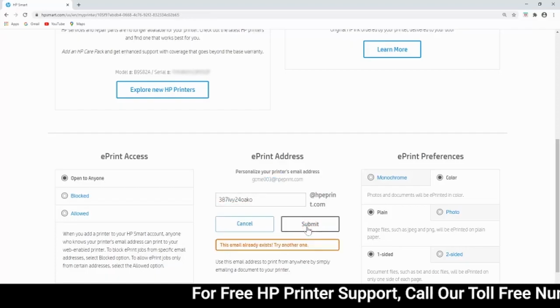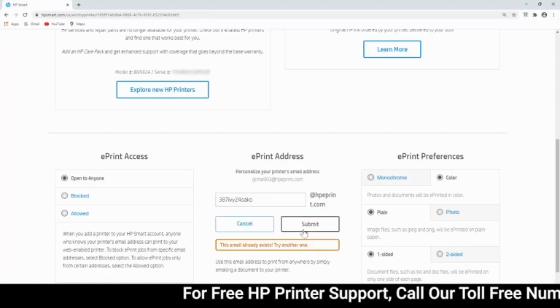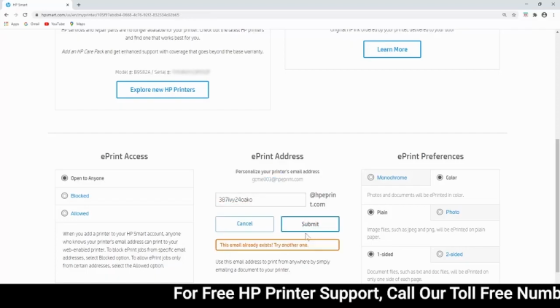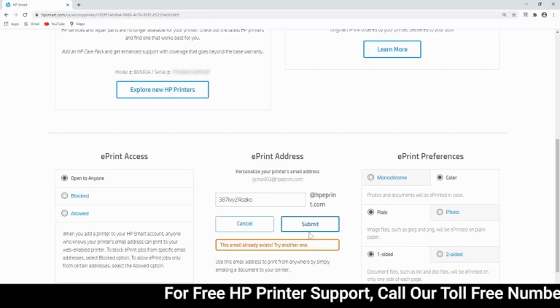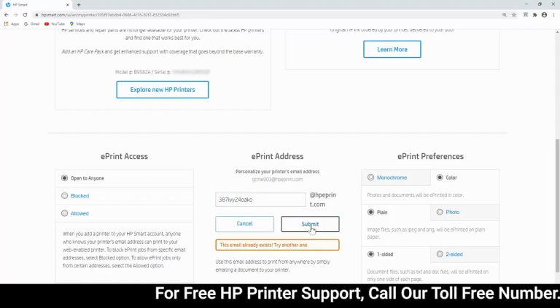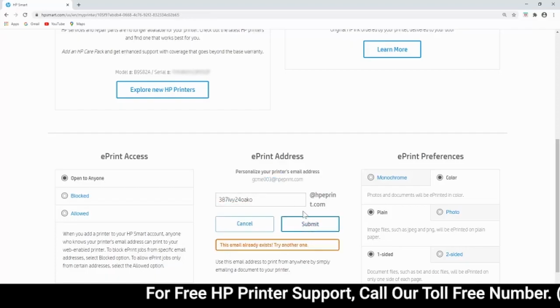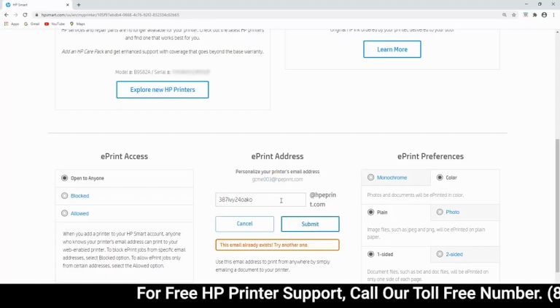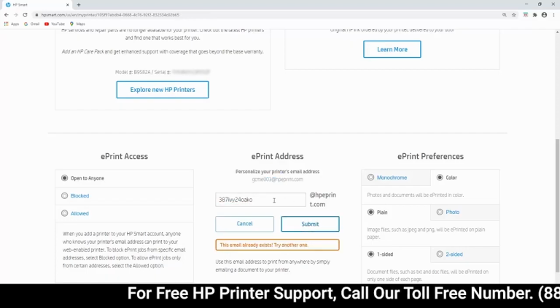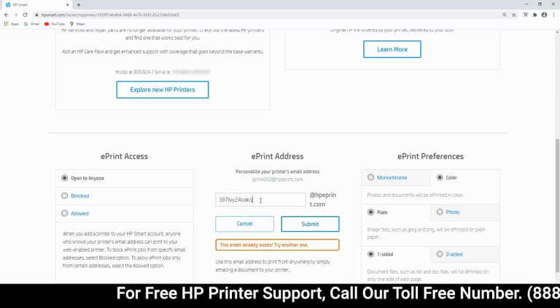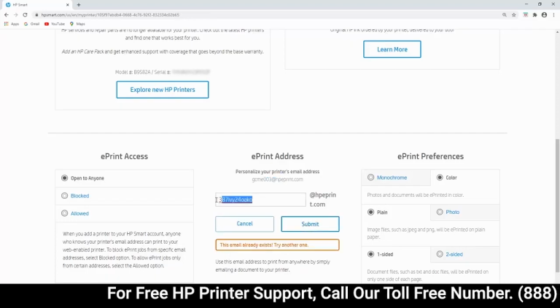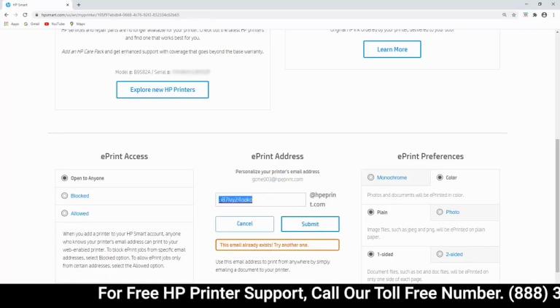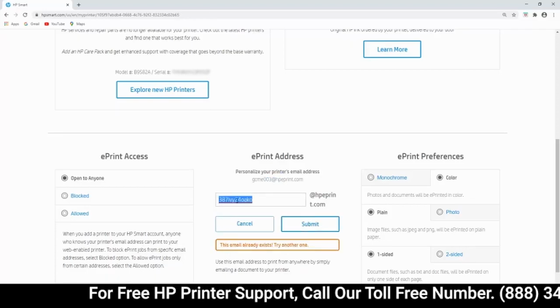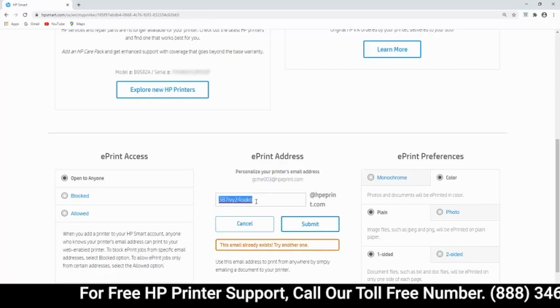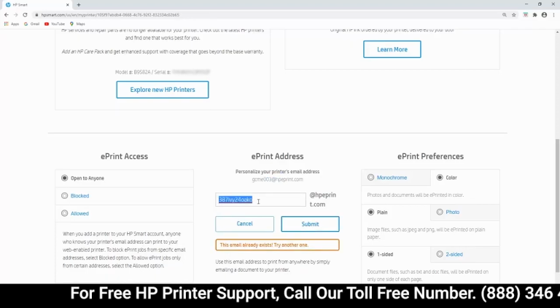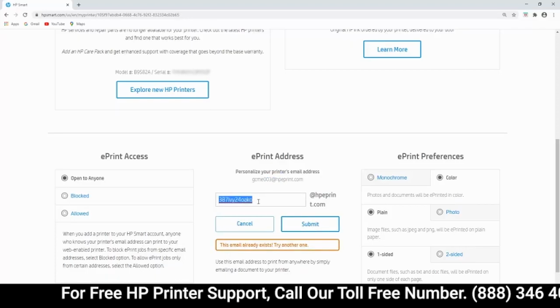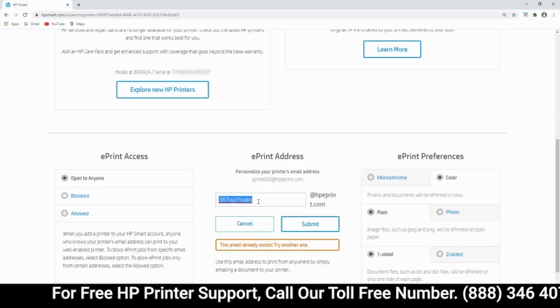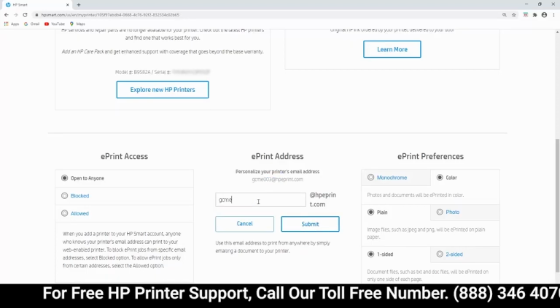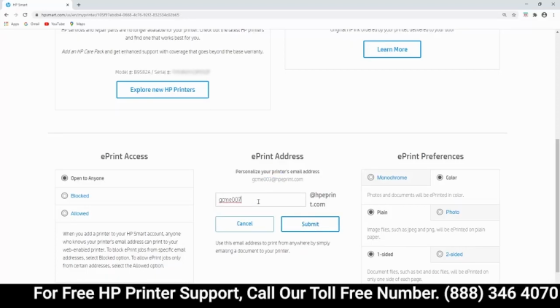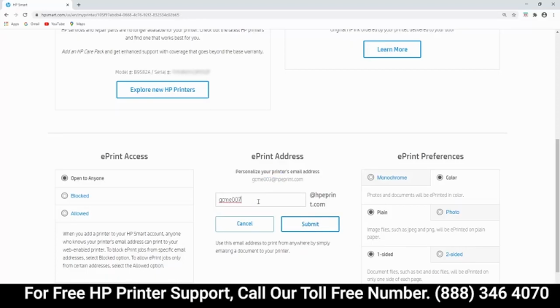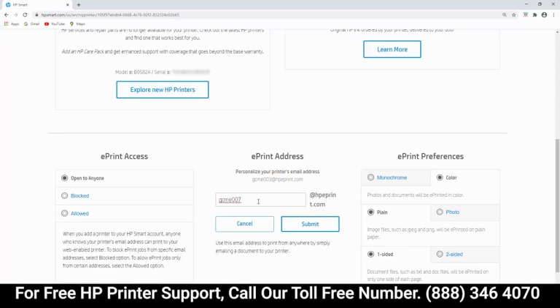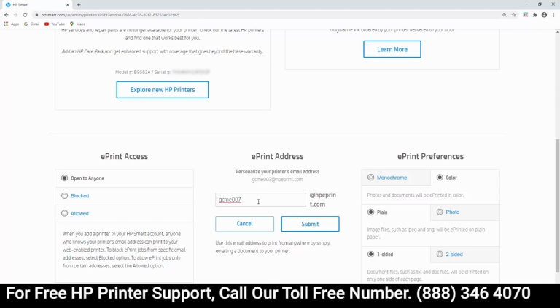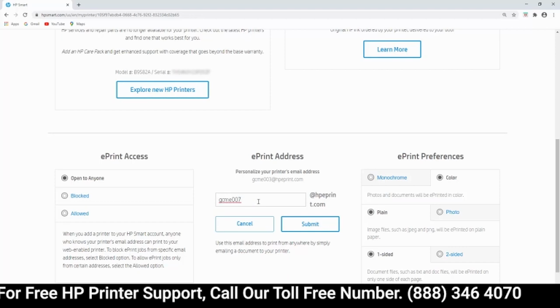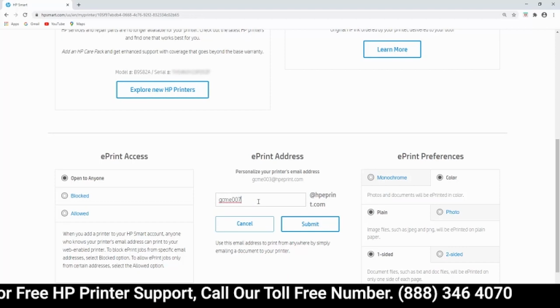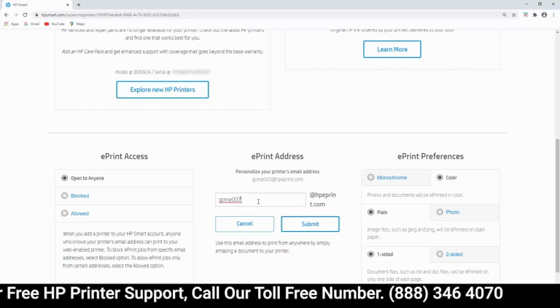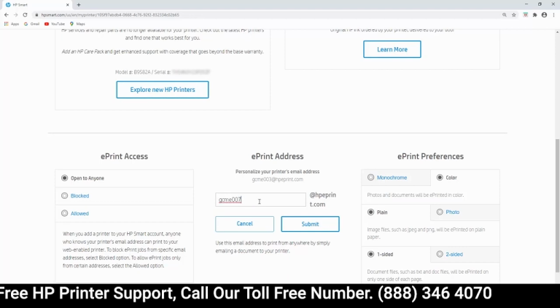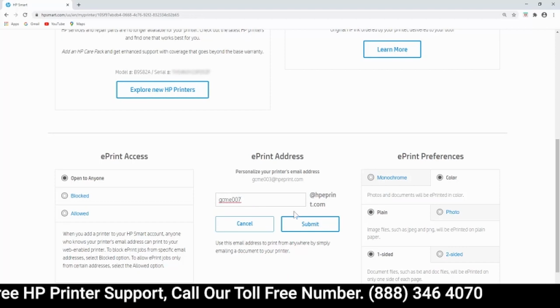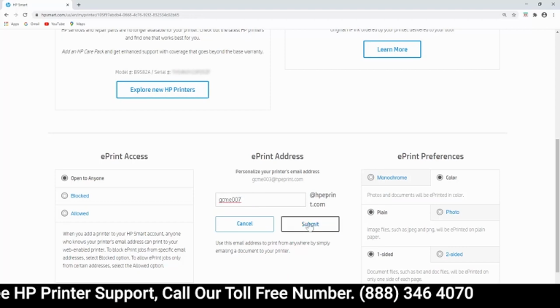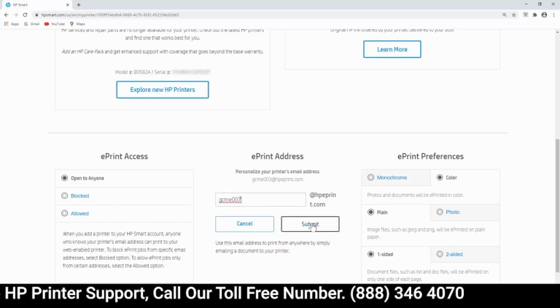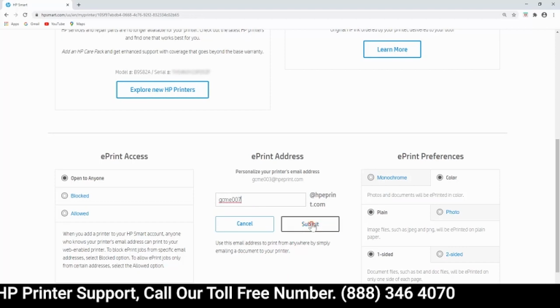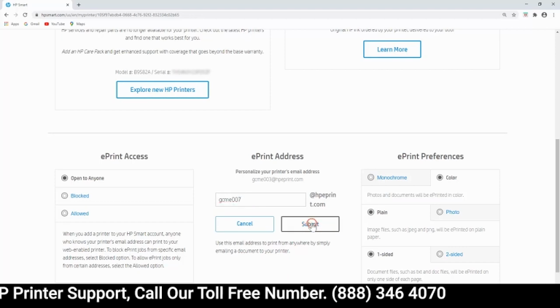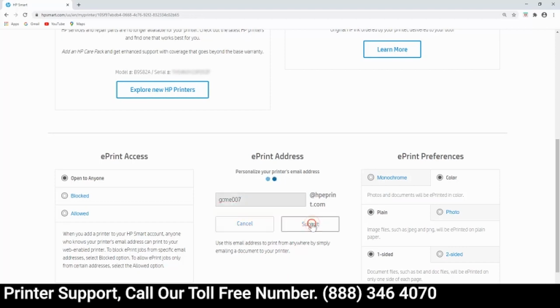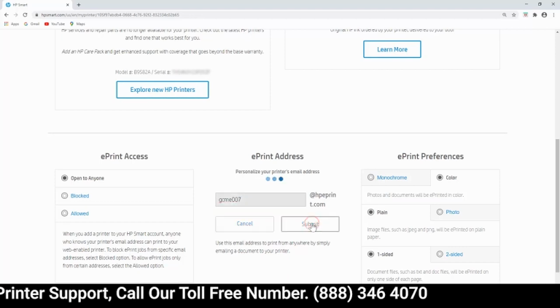If the email address entered is not available, enter a different address, and then select Submit.